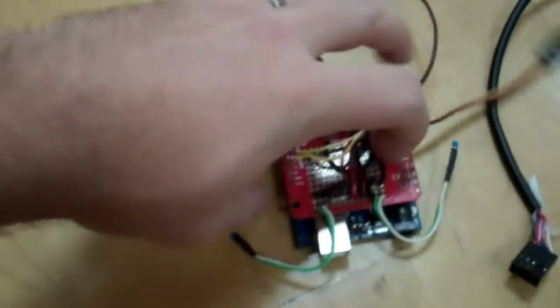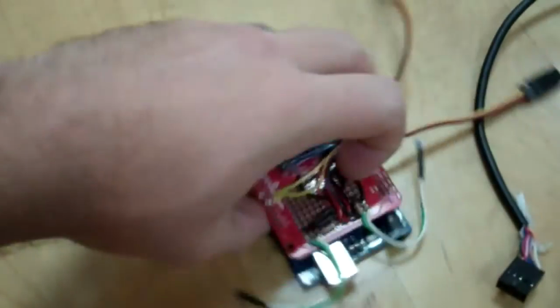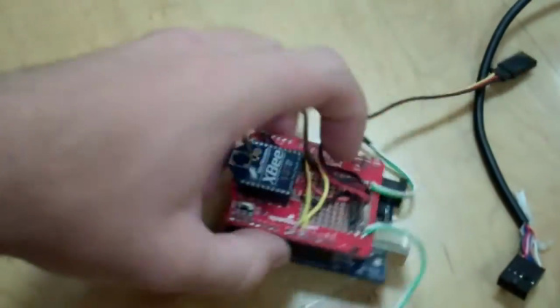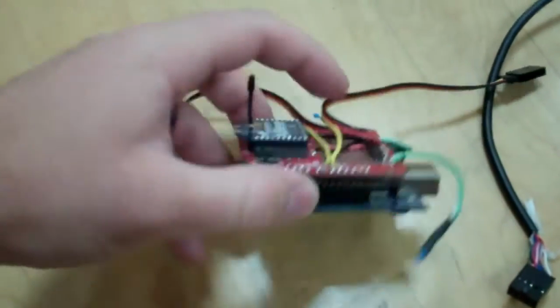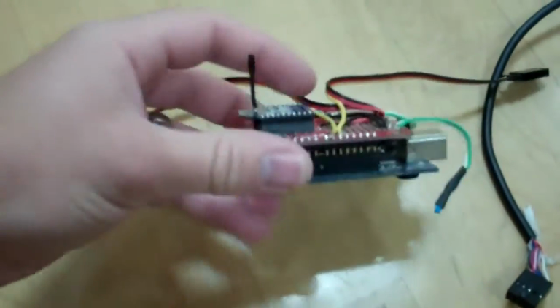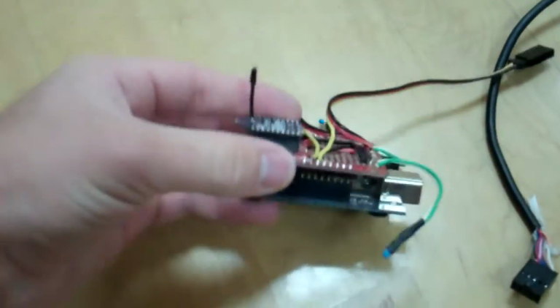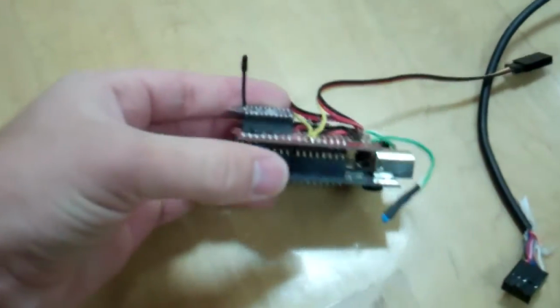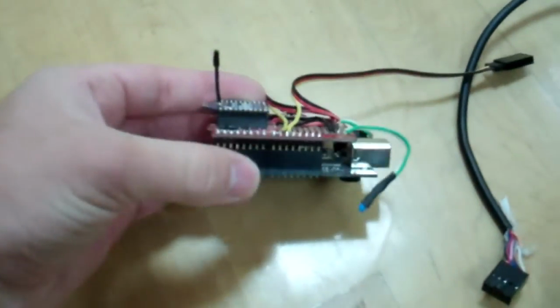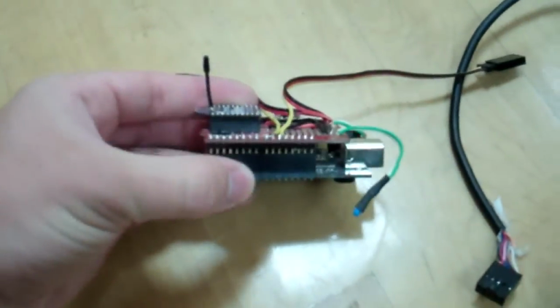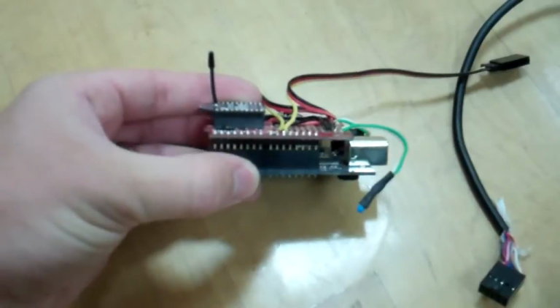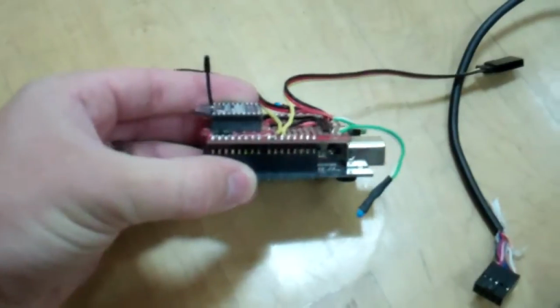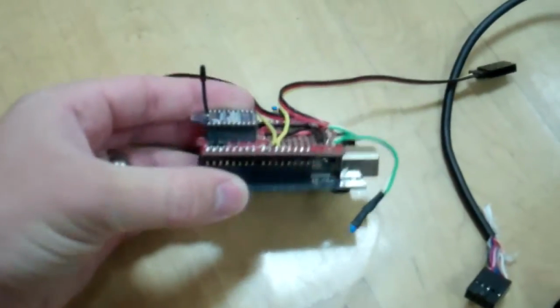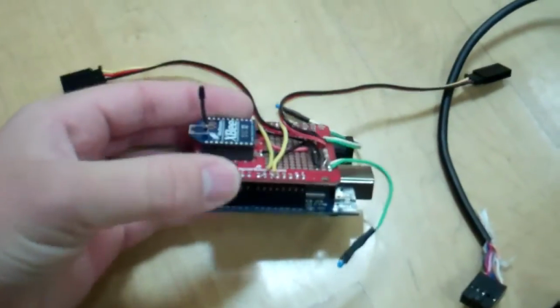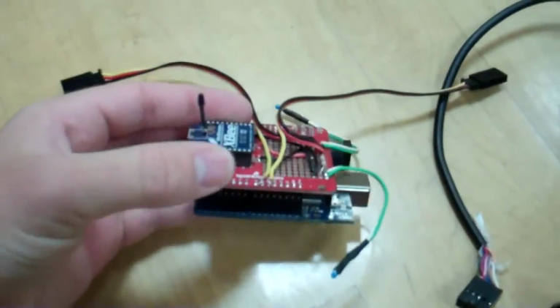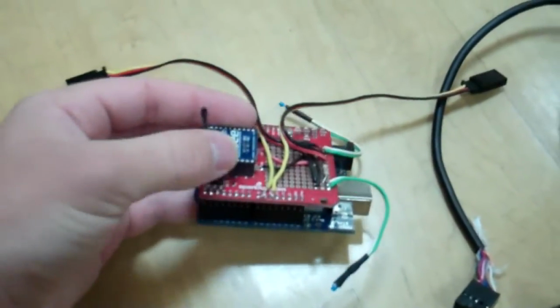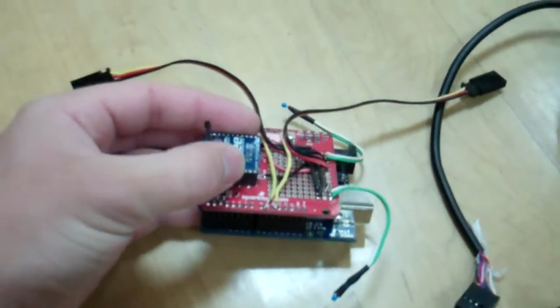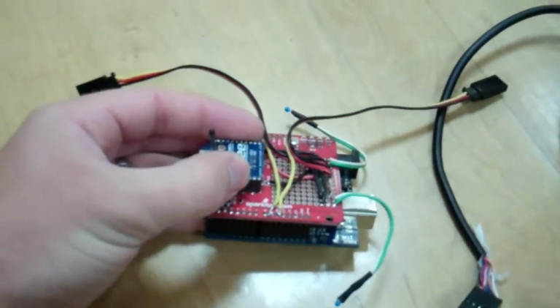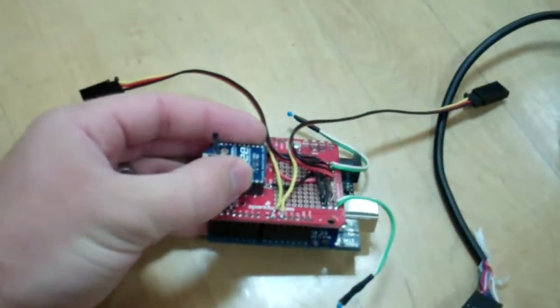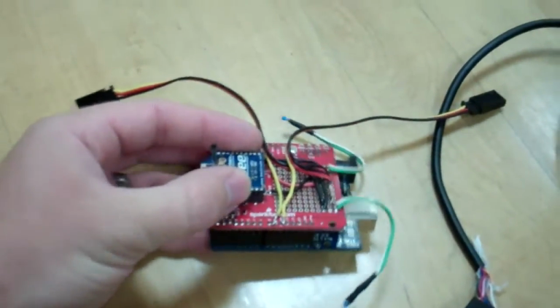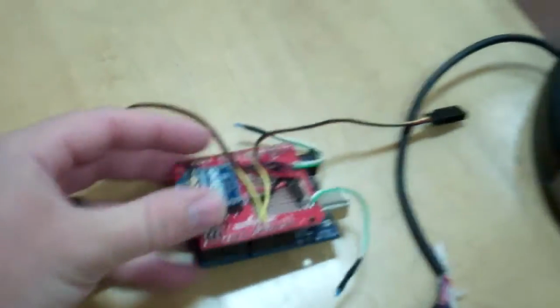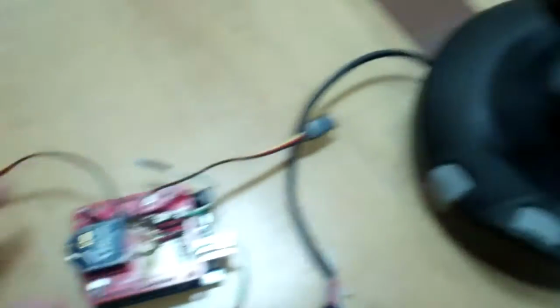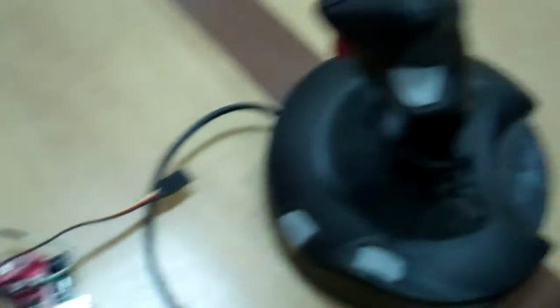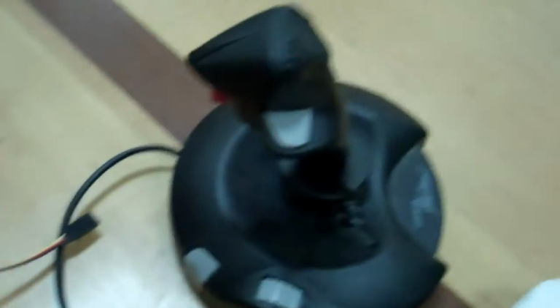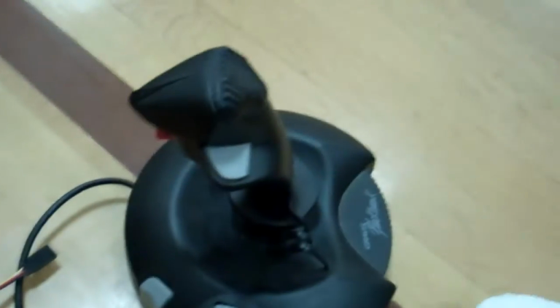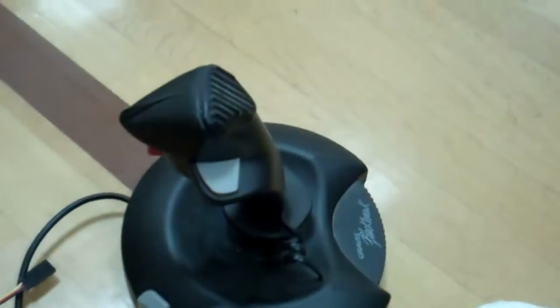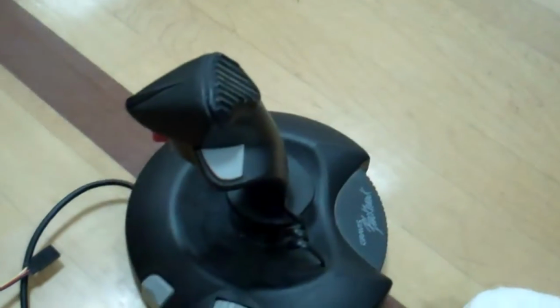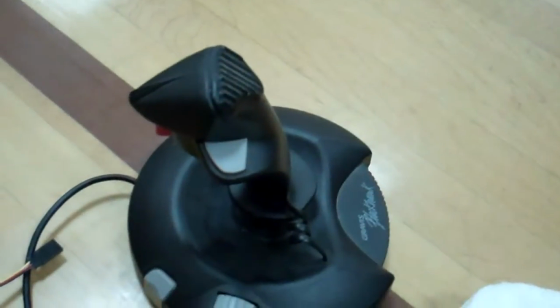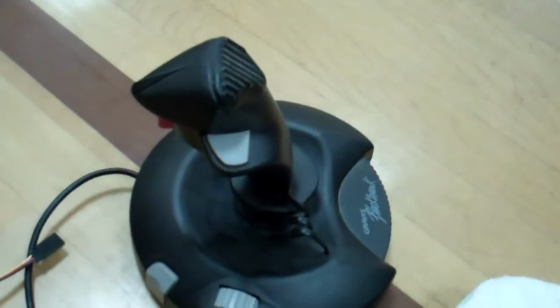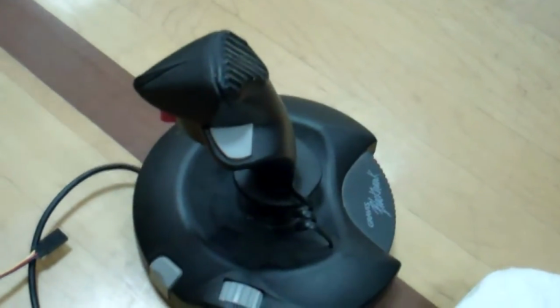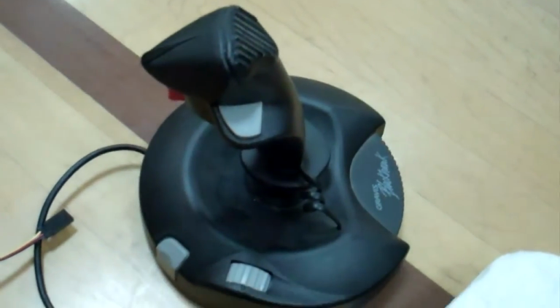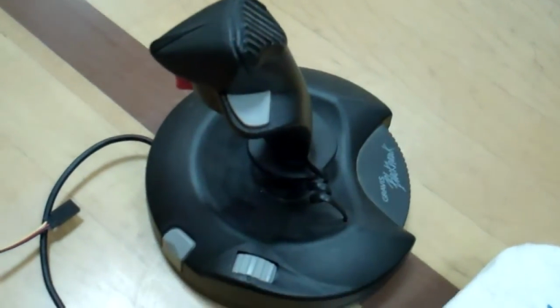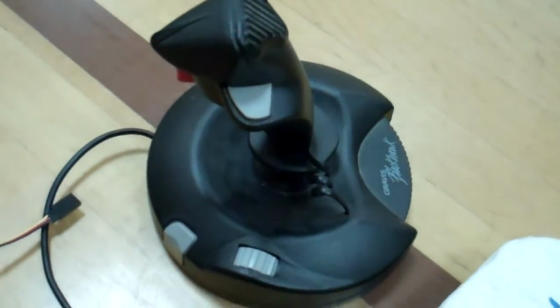Today we're going to pit it against something perhaps even more insidious: an Arduino, and an XBee, and an old joystick.